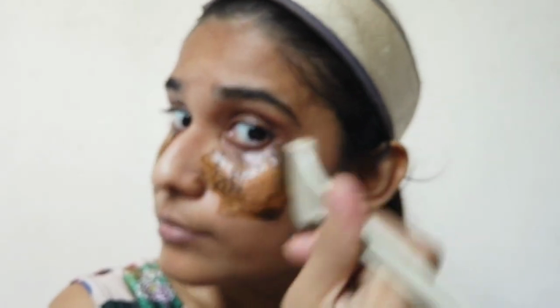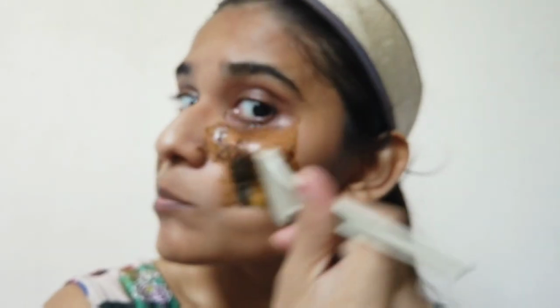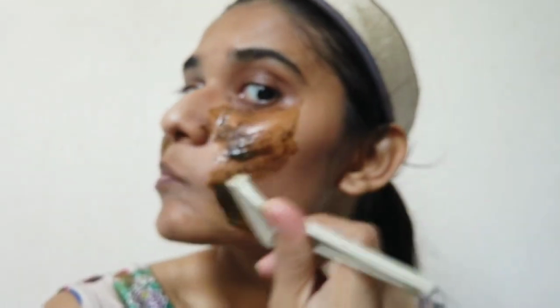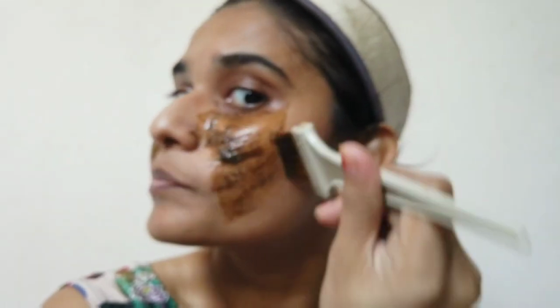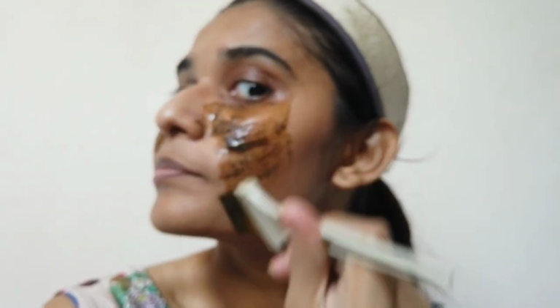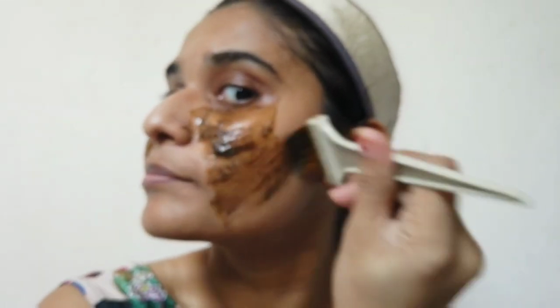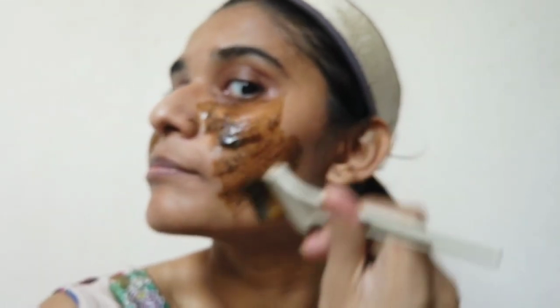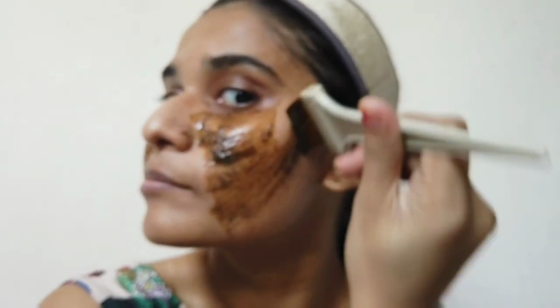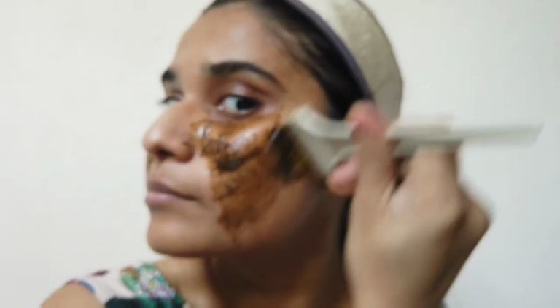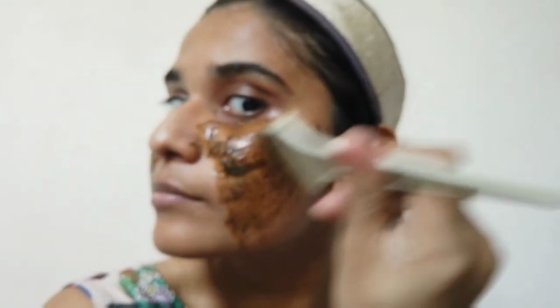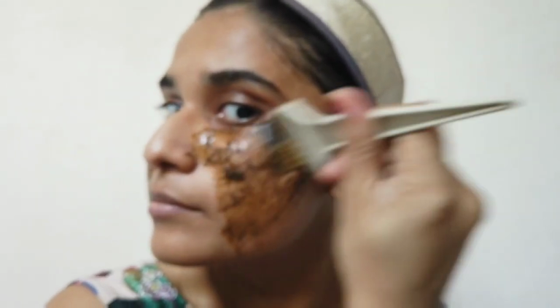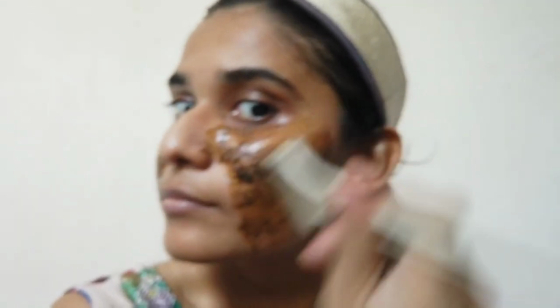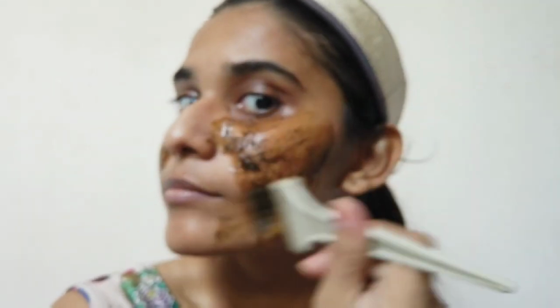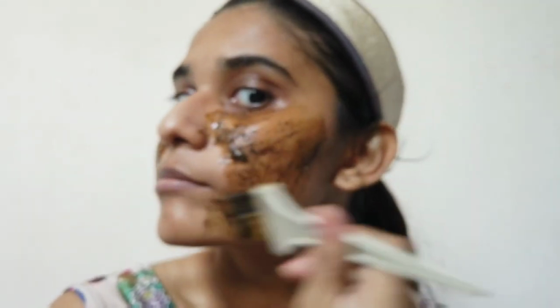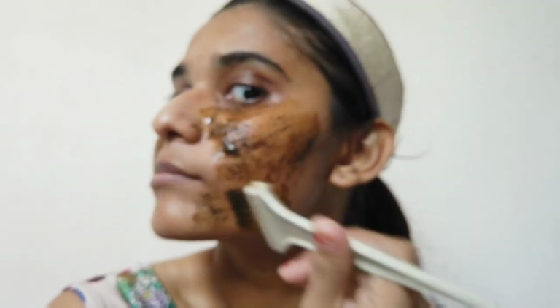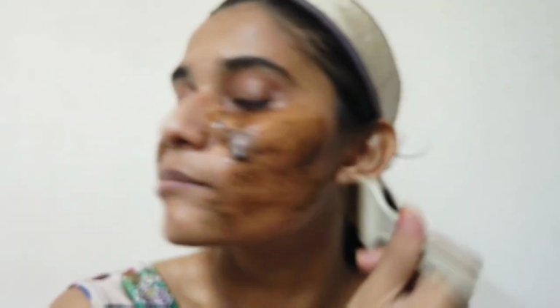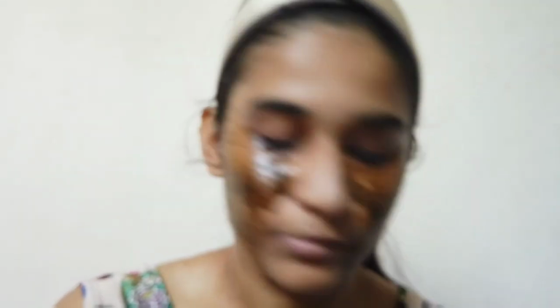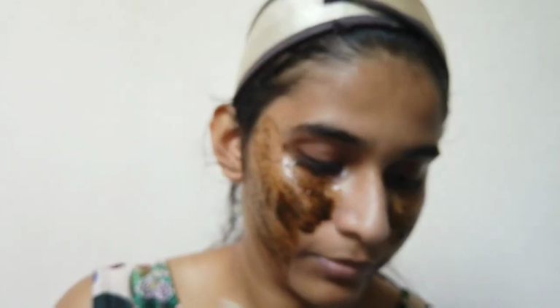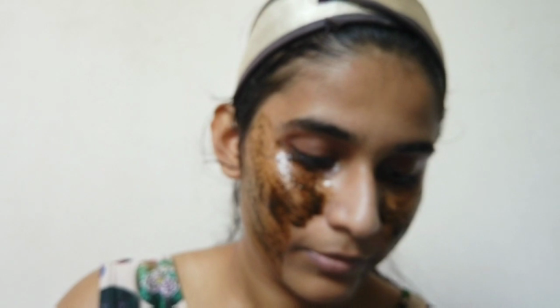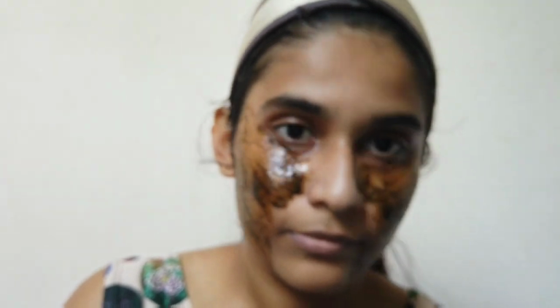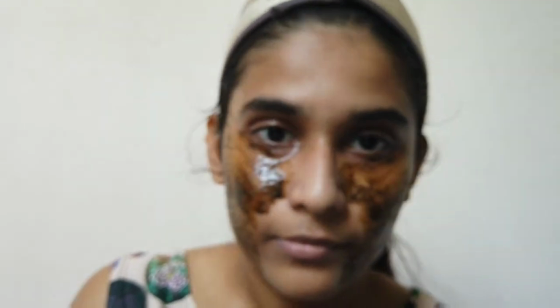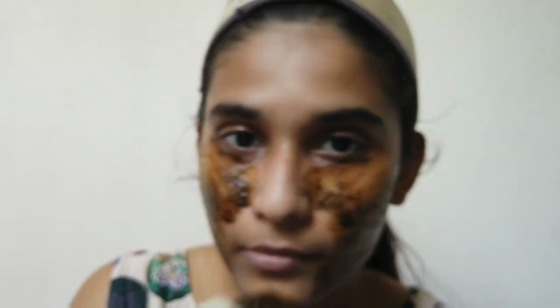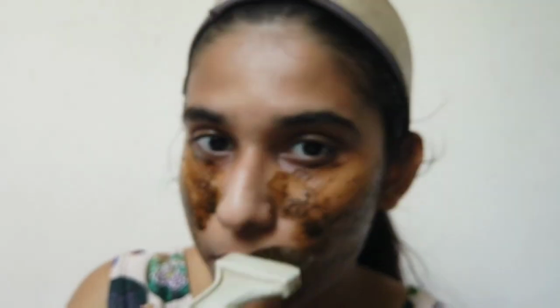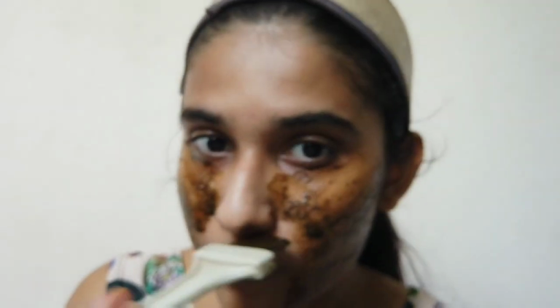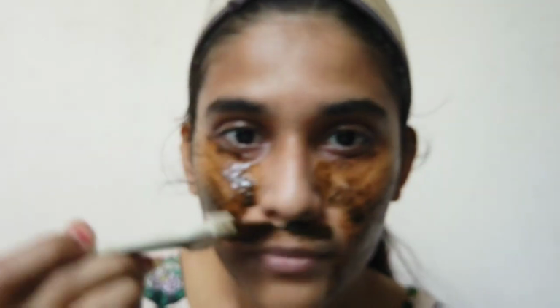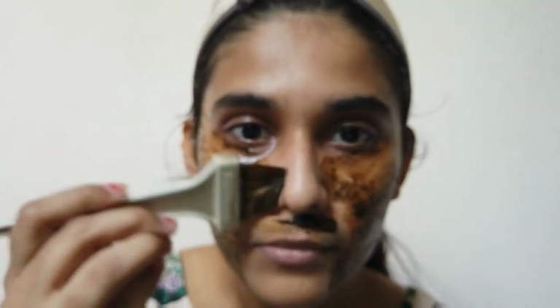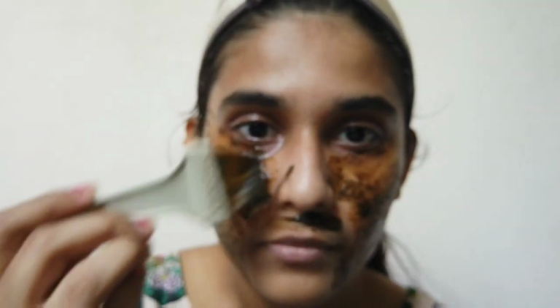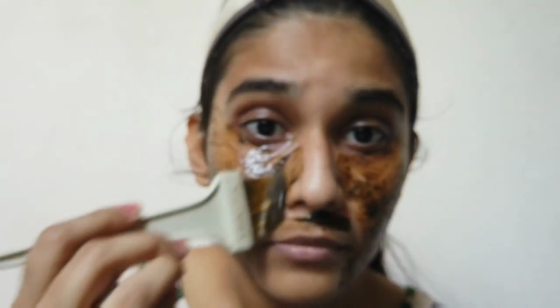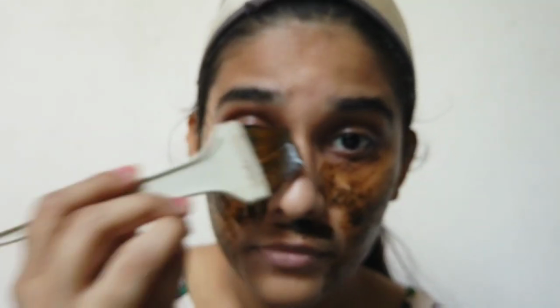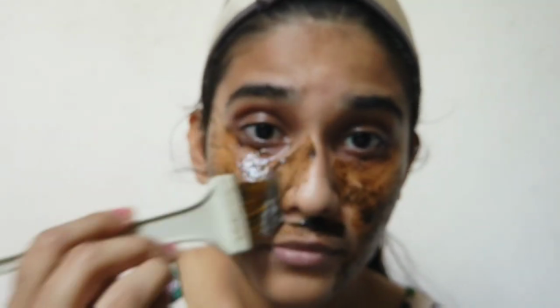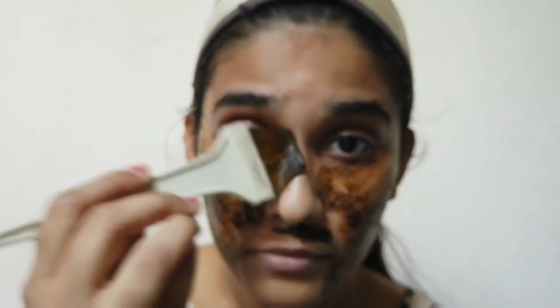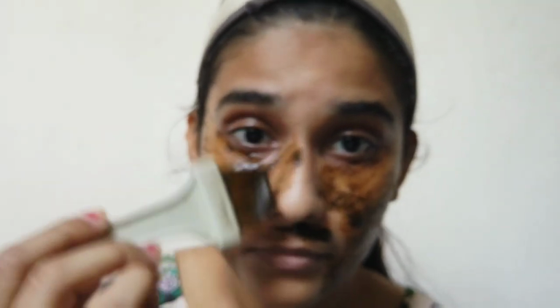Apply it even around the eyes, on the lips, and on the neck. It really helps to clear the tan on those areas.